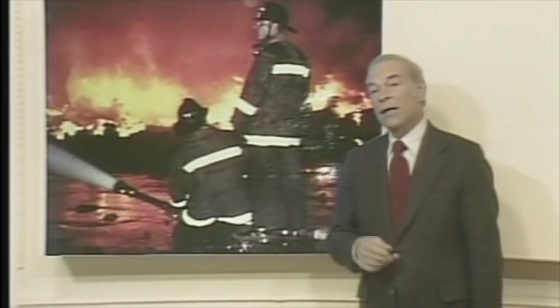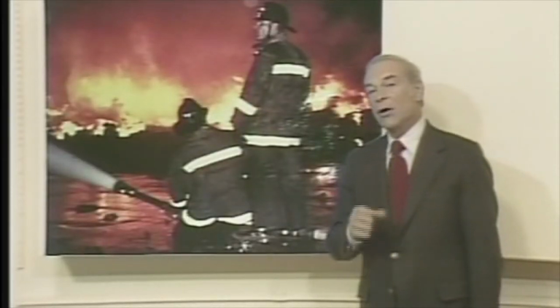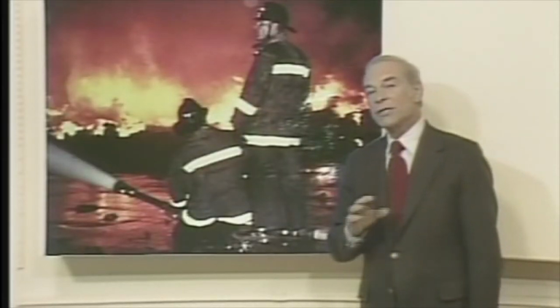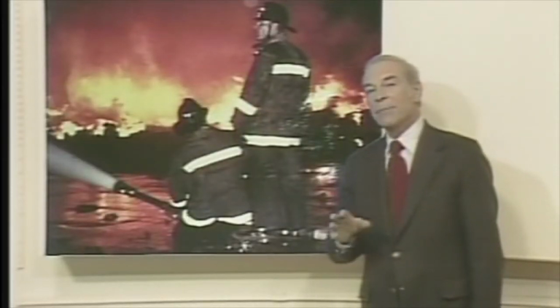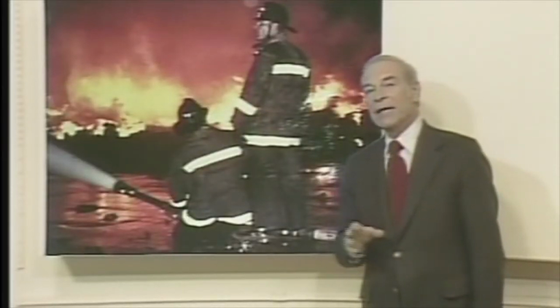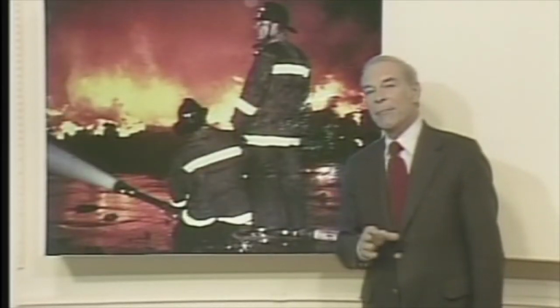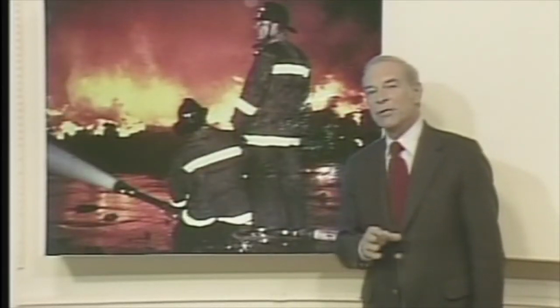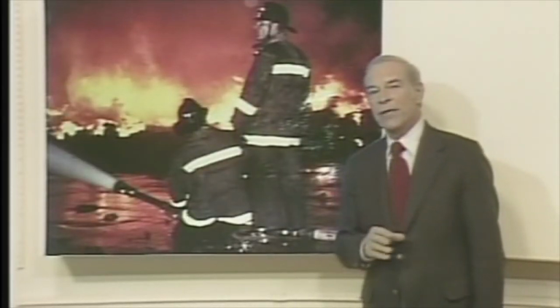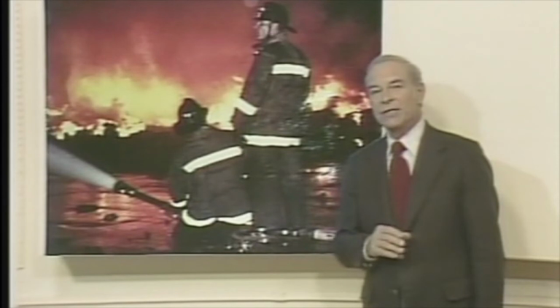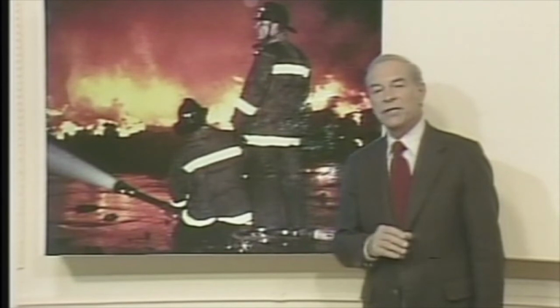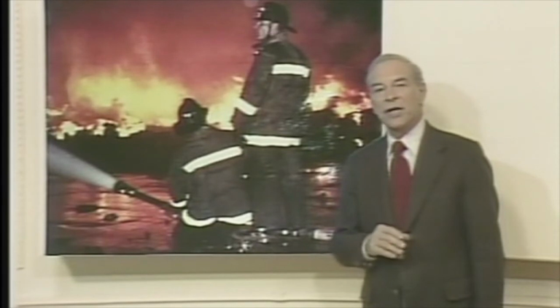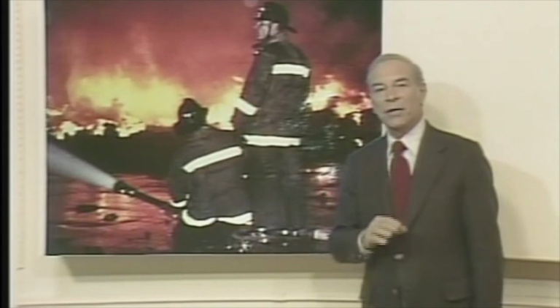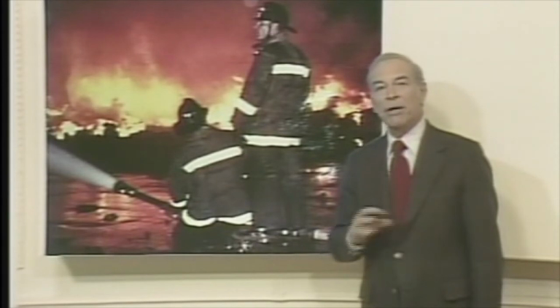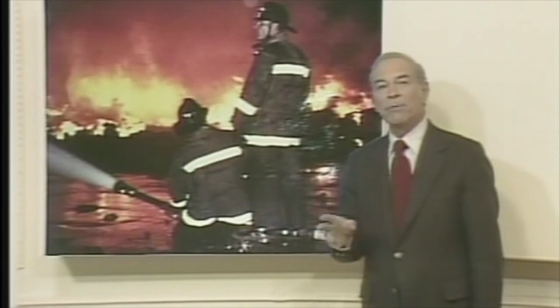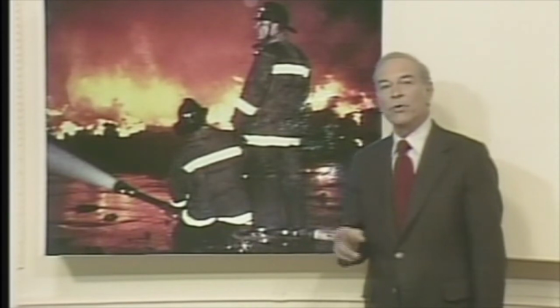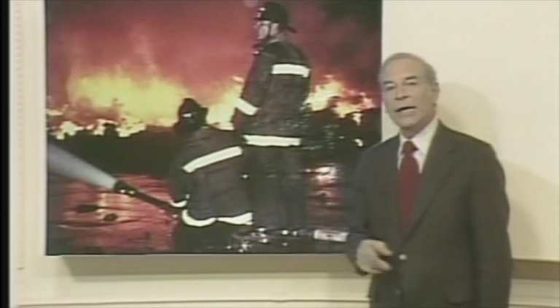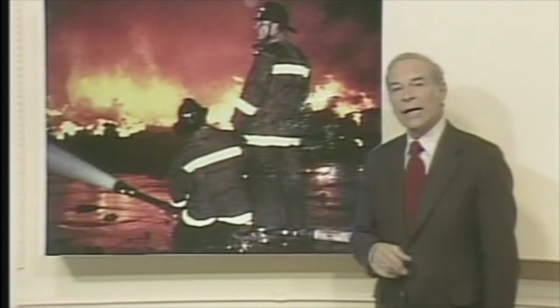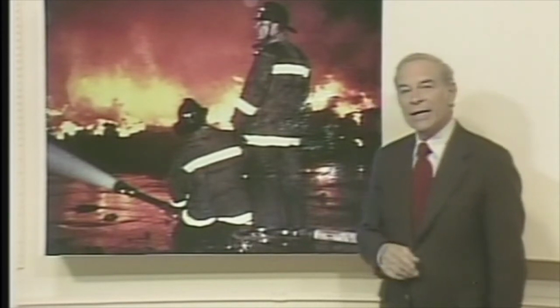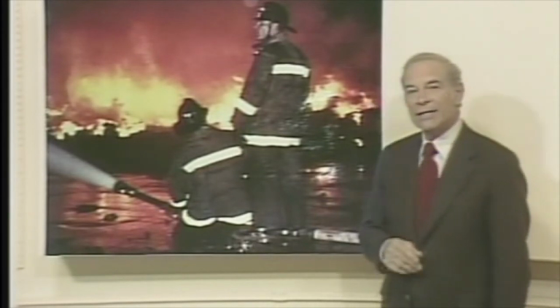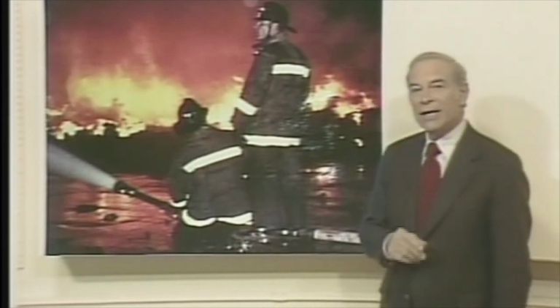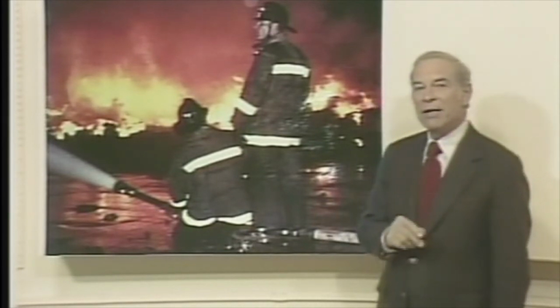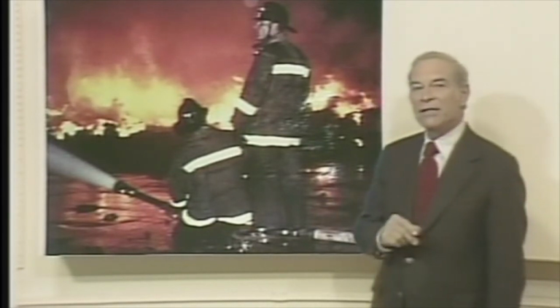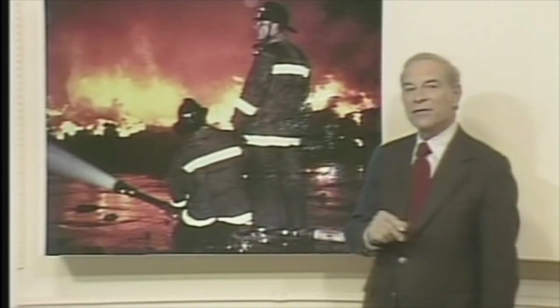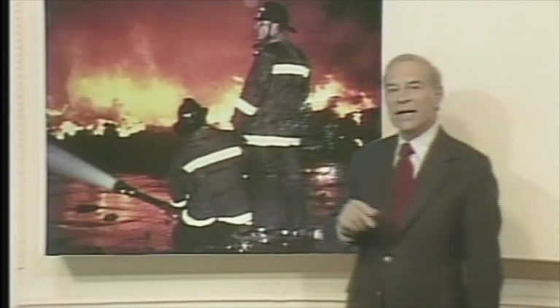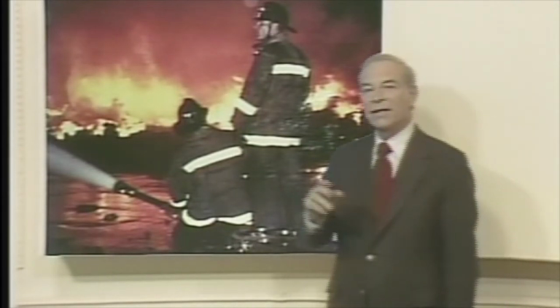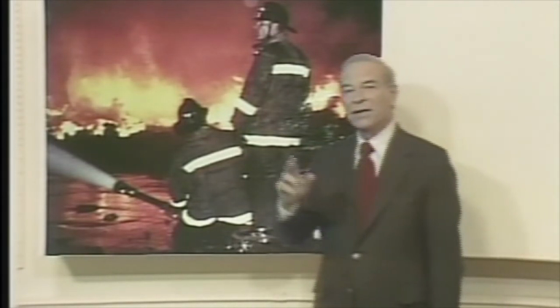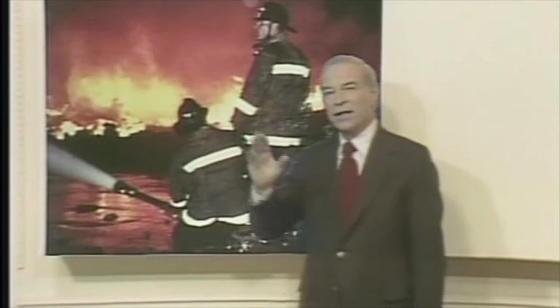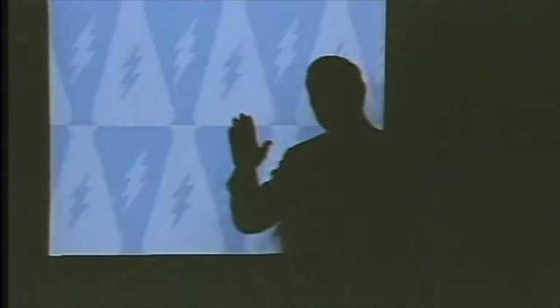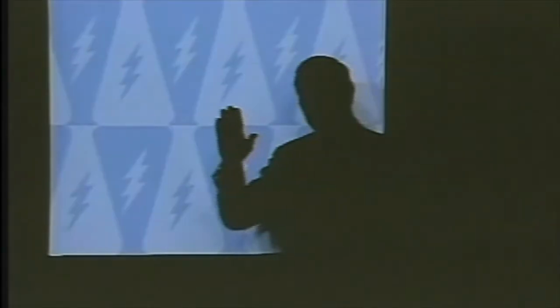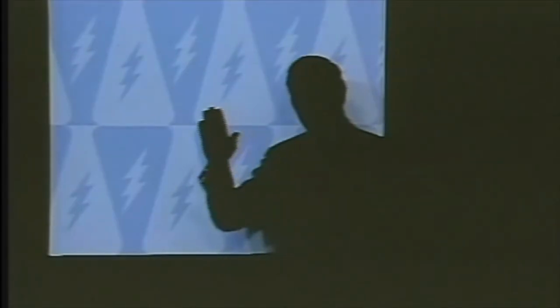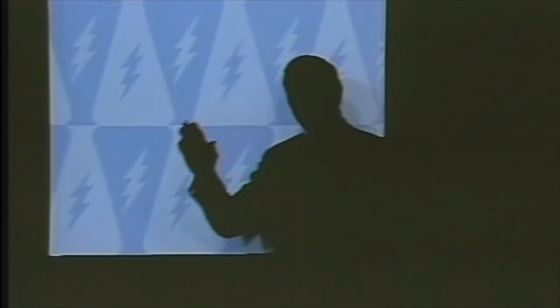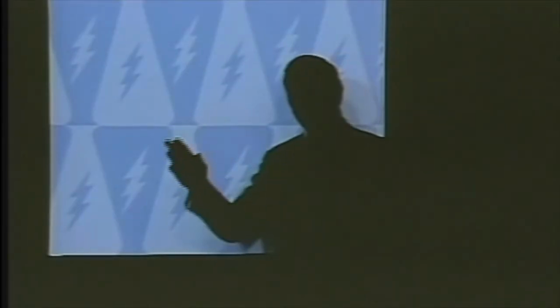Now, set up the camera so that it sees nothing but blue, and in a ten millionth of a second, this is Don Herbert.